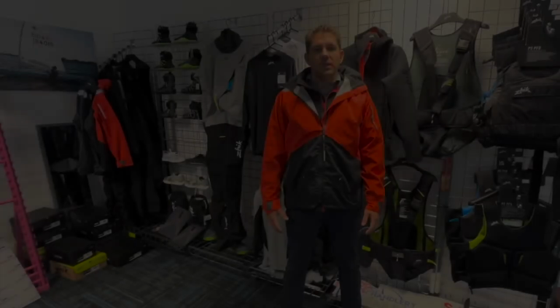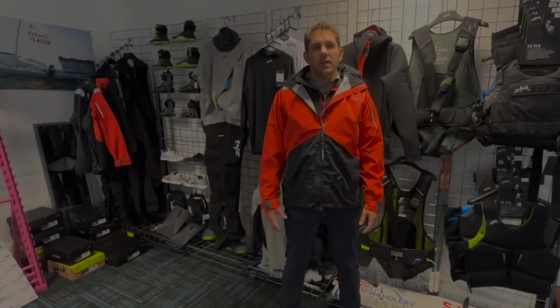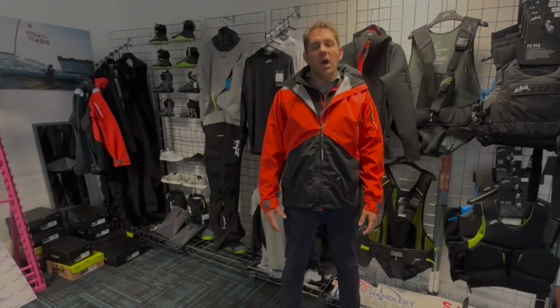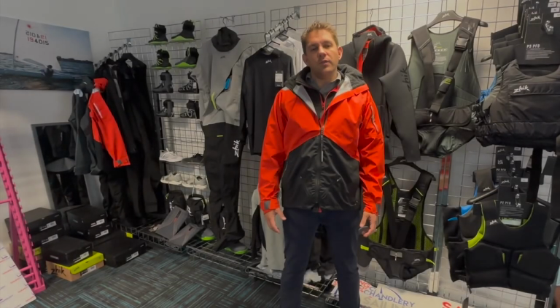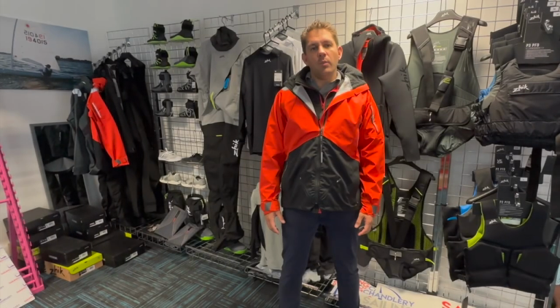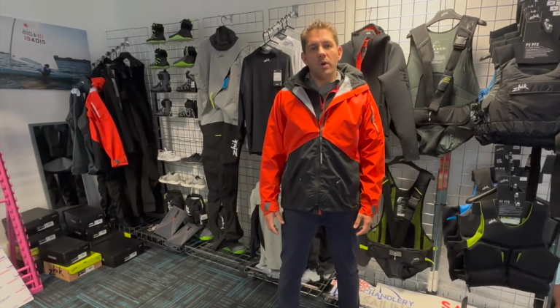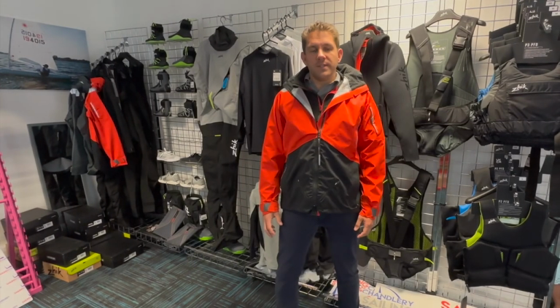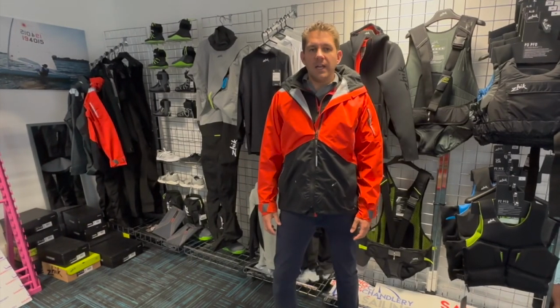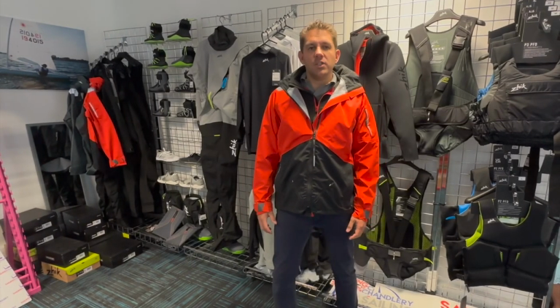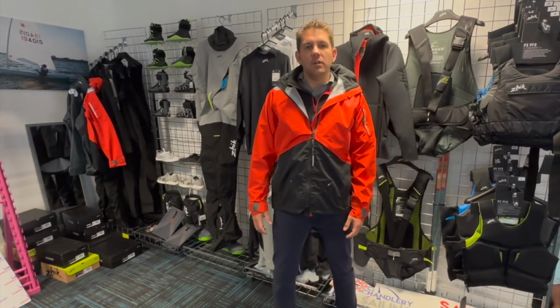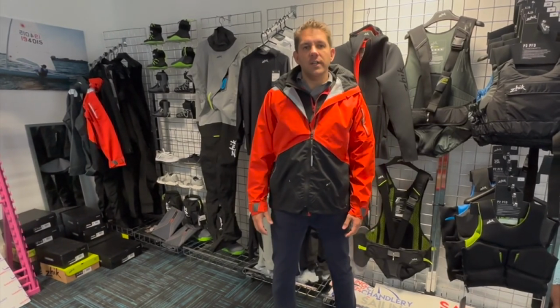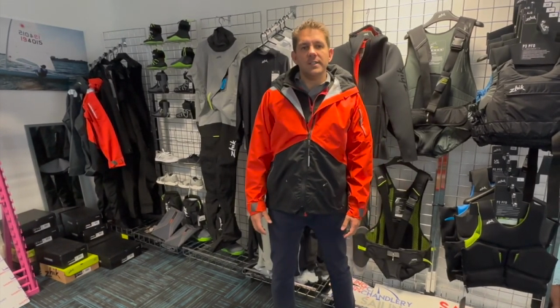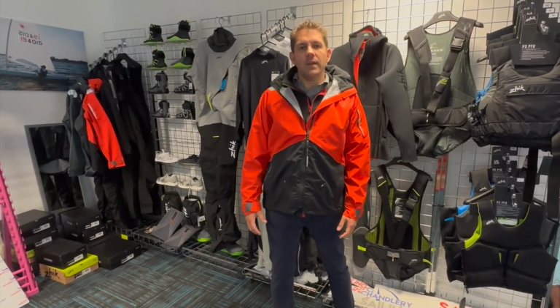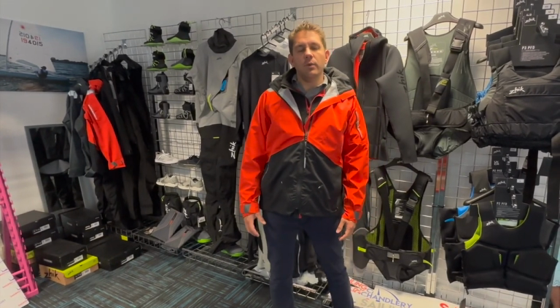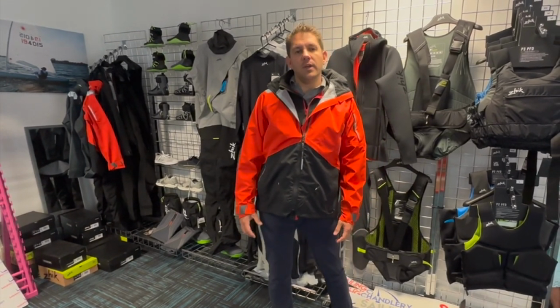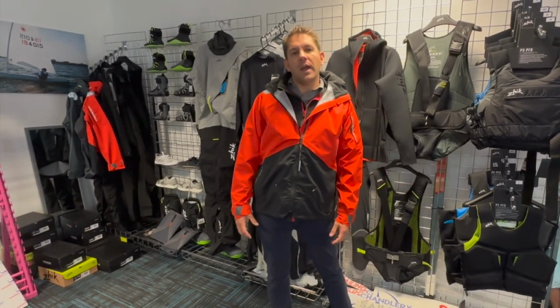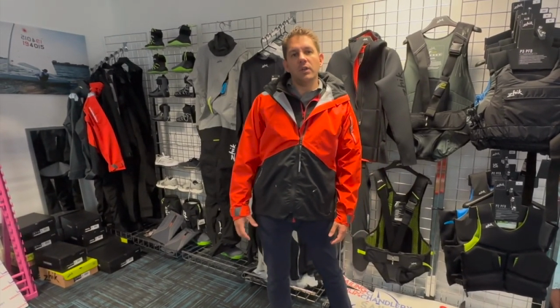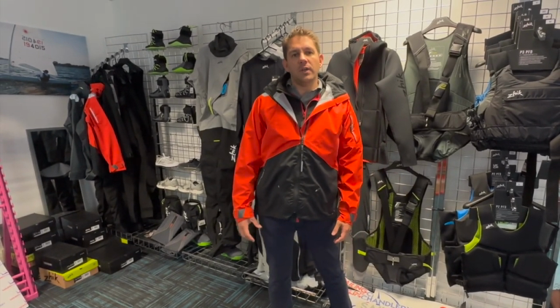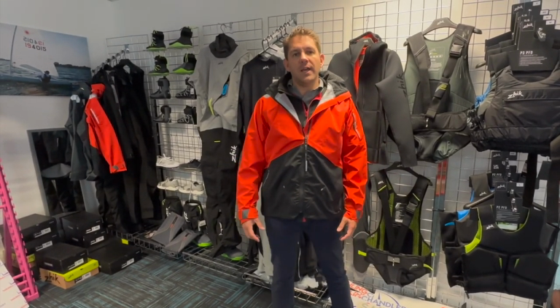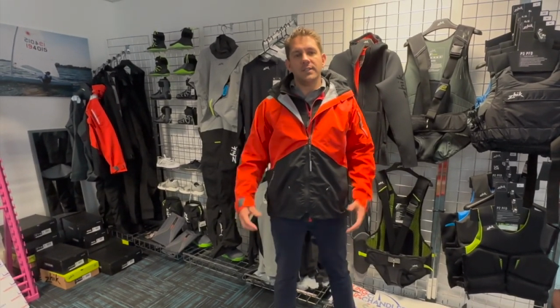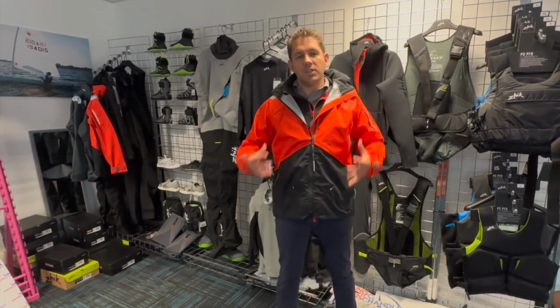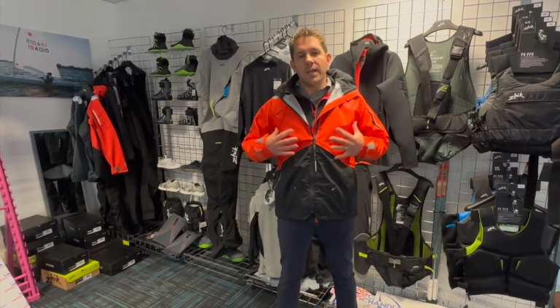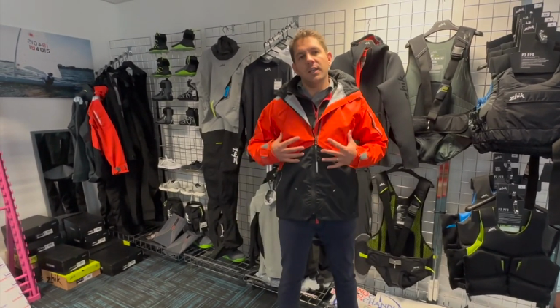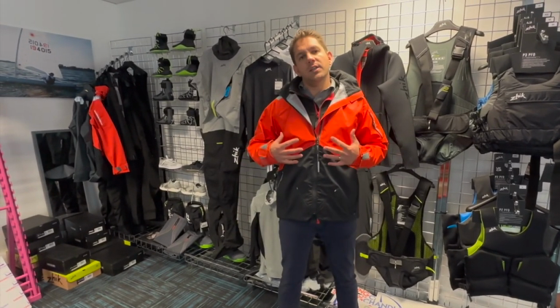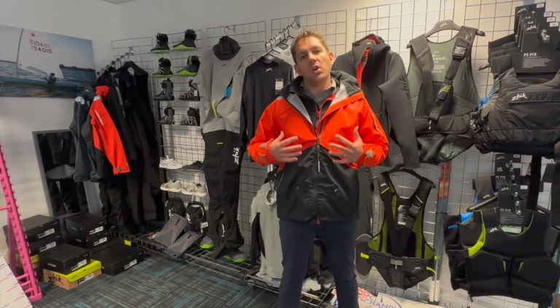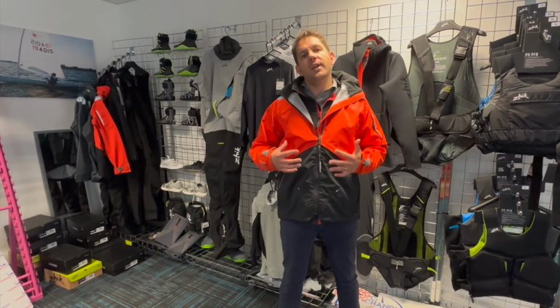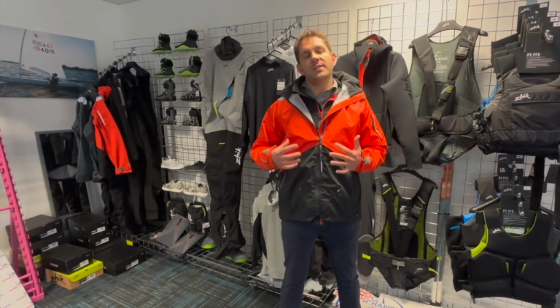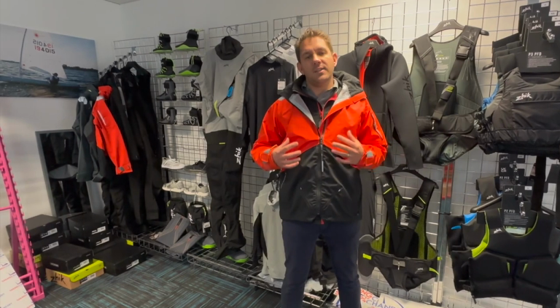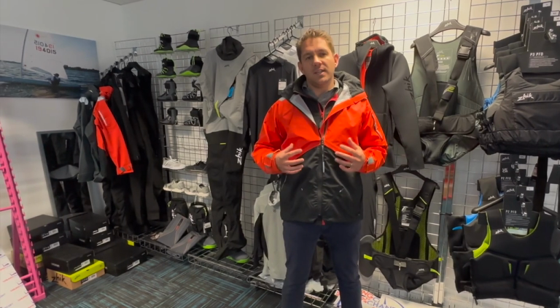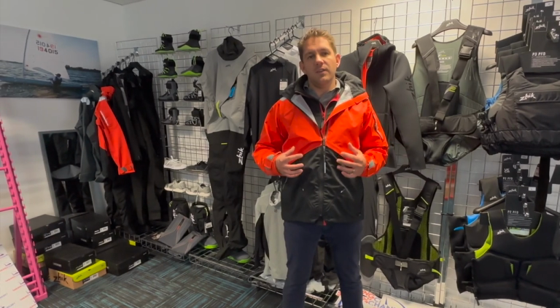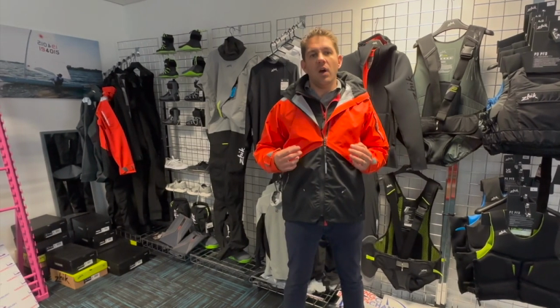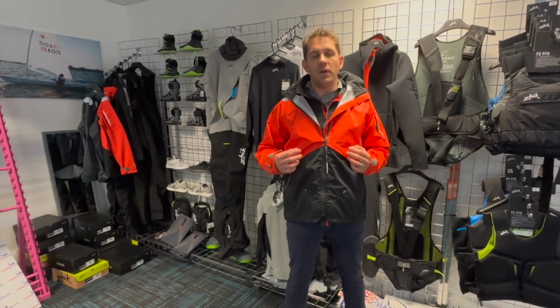Hi everyone, welcome to Sailing Charmory. Today we want to have a look at this jacket, the Zyke CST 500.